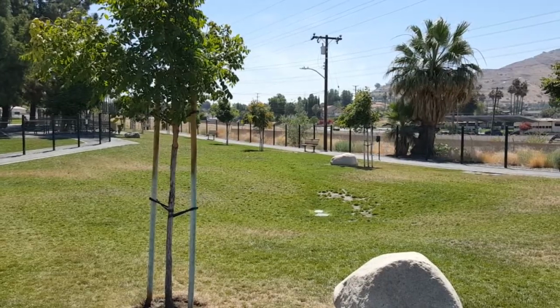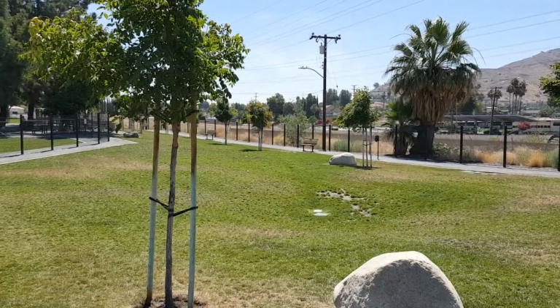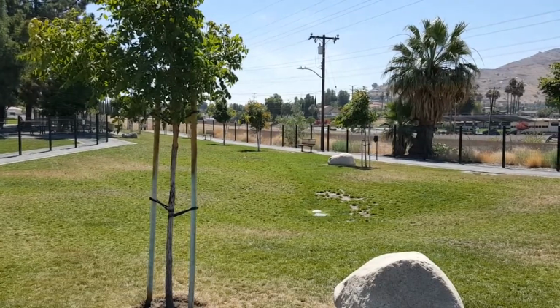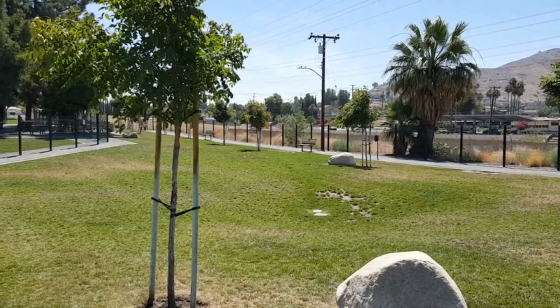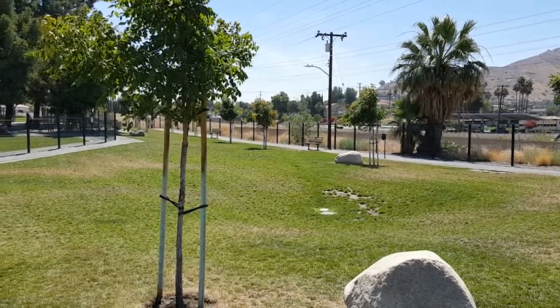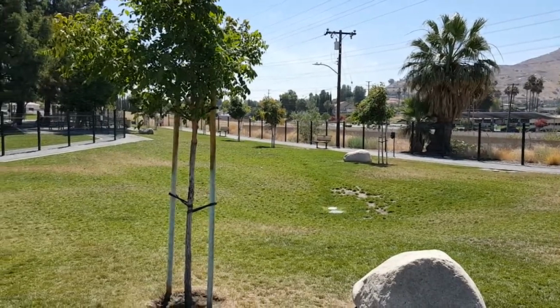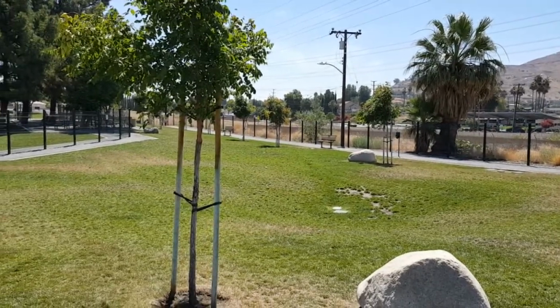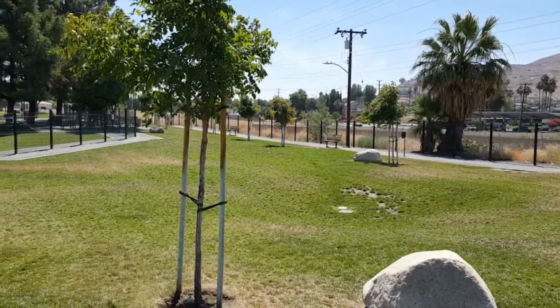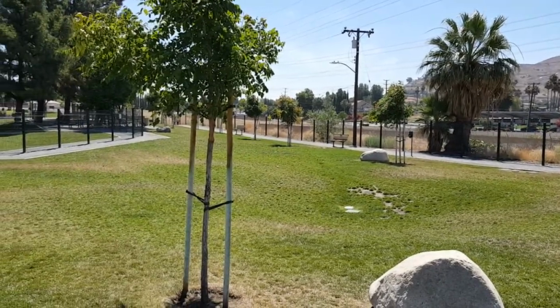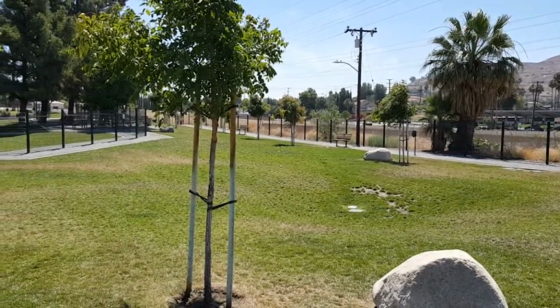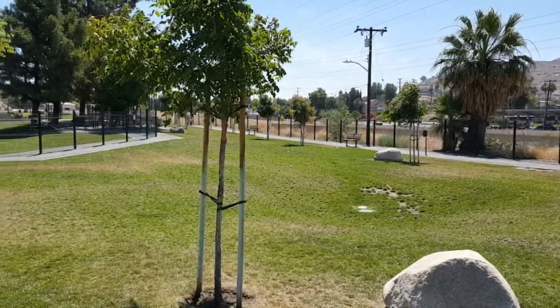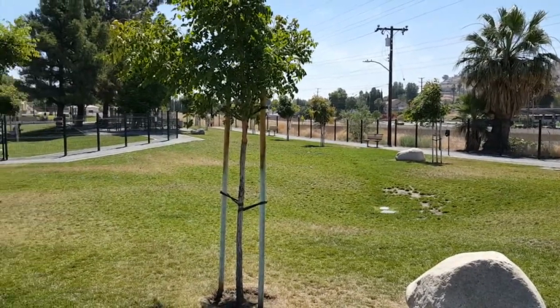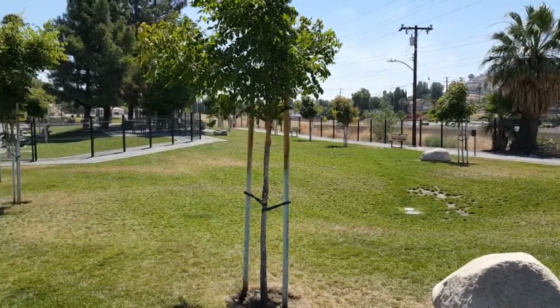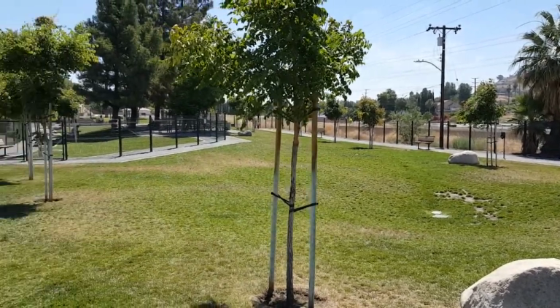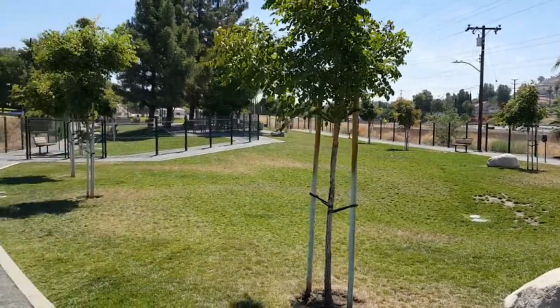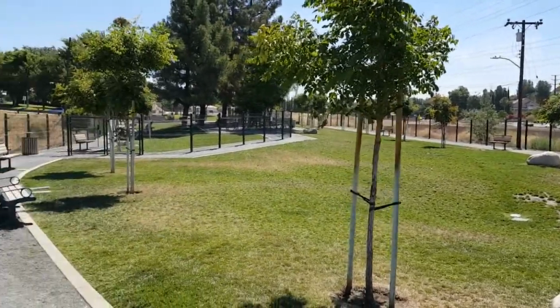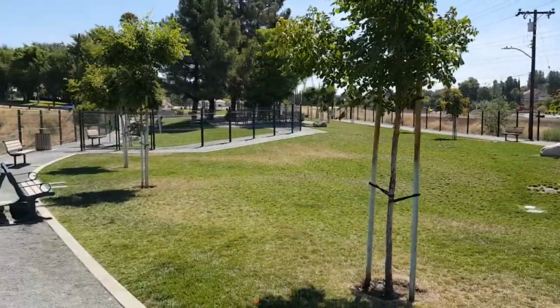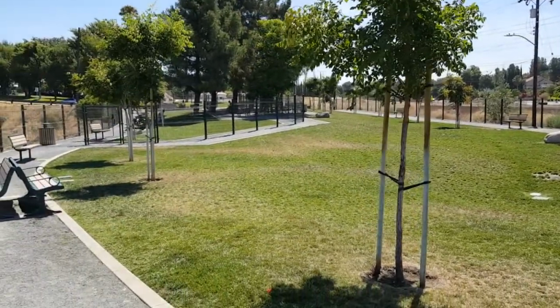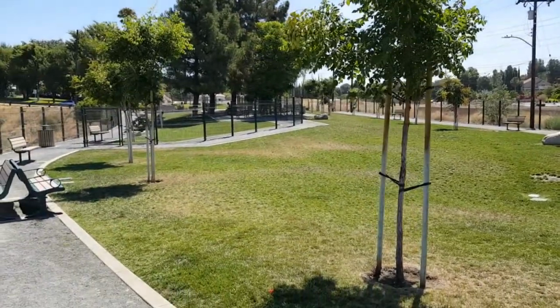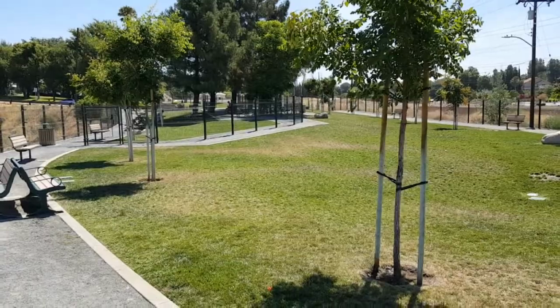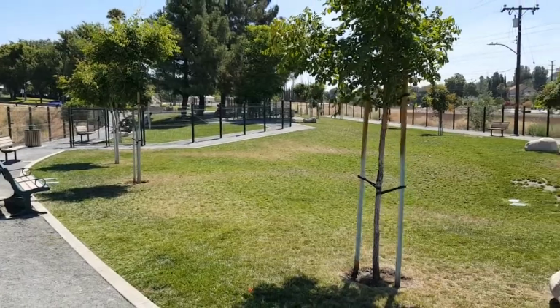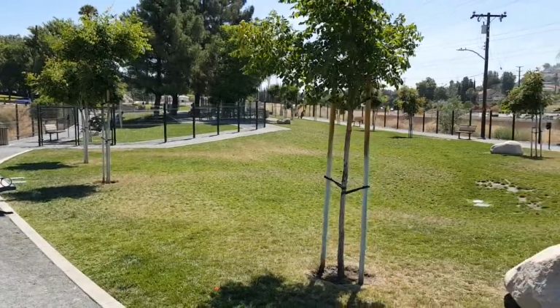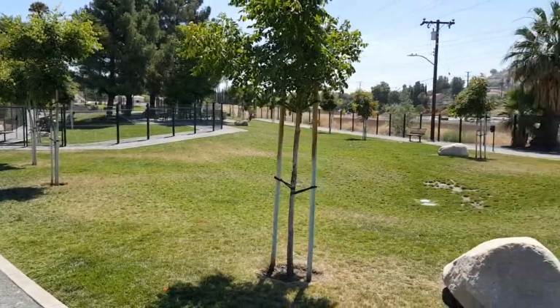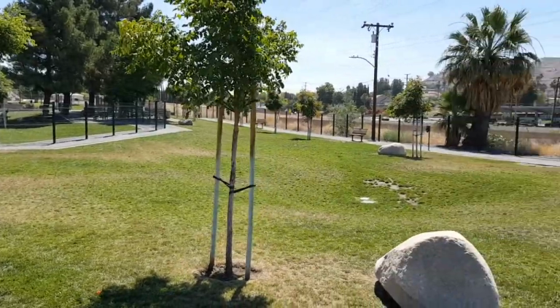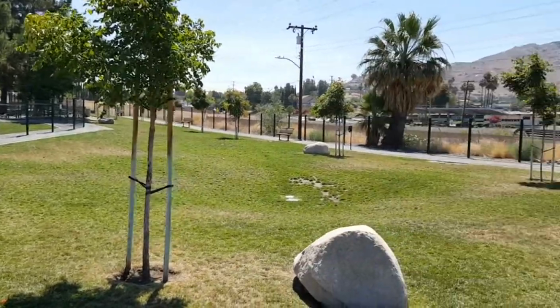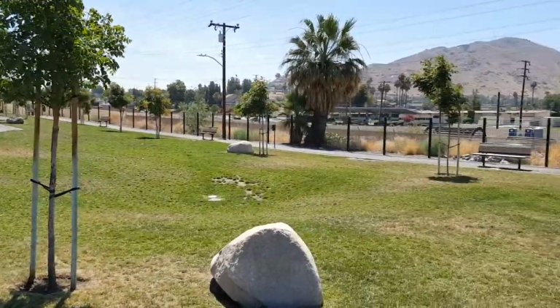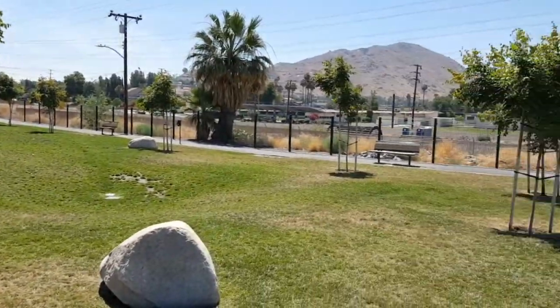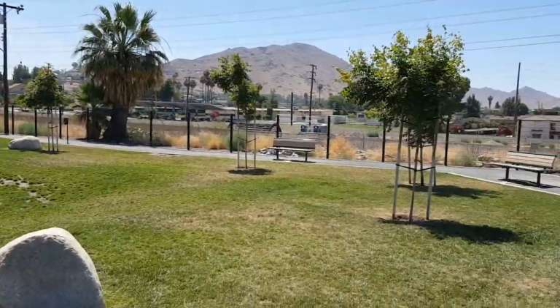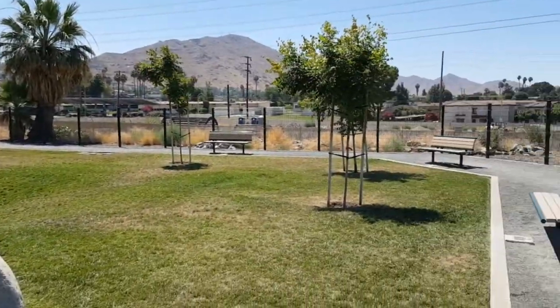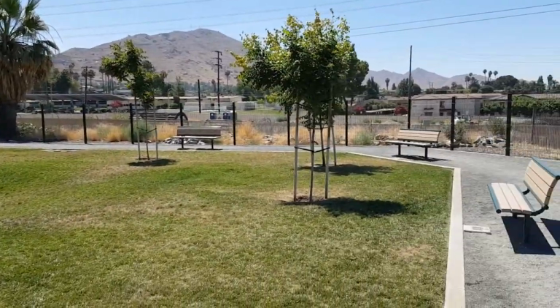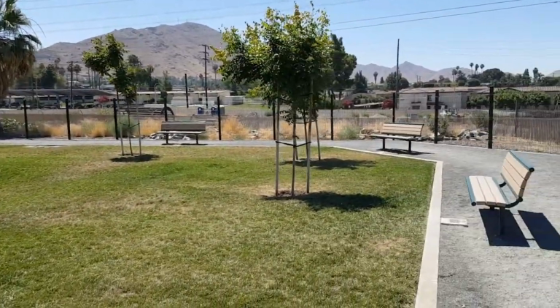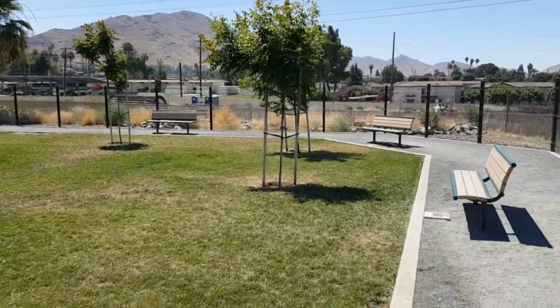Again, thank you for viewing dogparksbyhank.com. We'll be hitting up some more parks and posting them soon. Thank you very much.